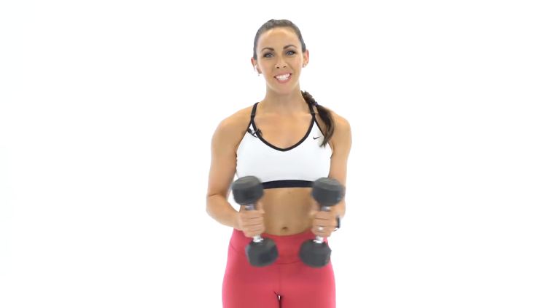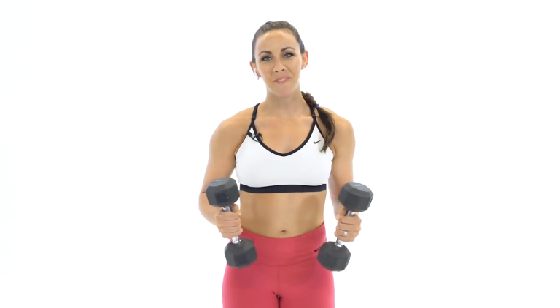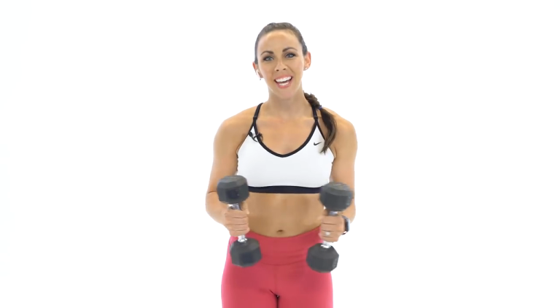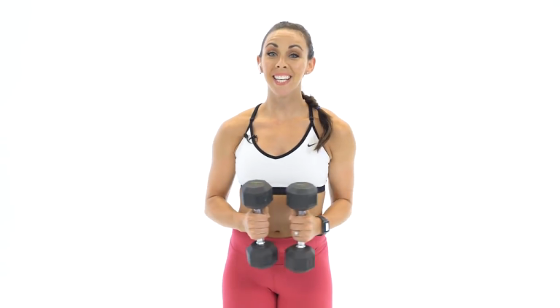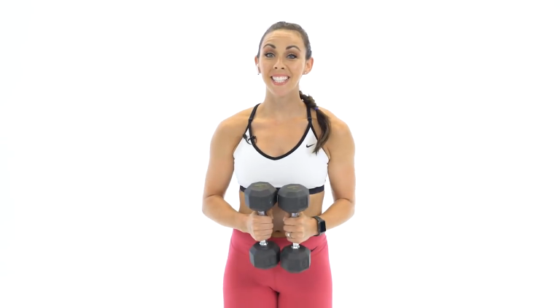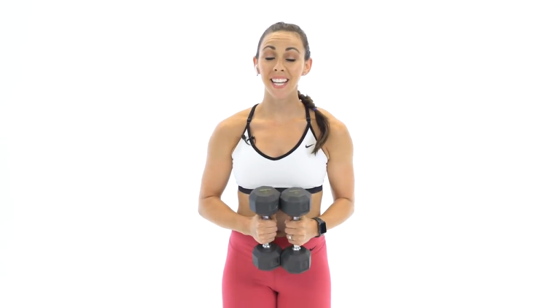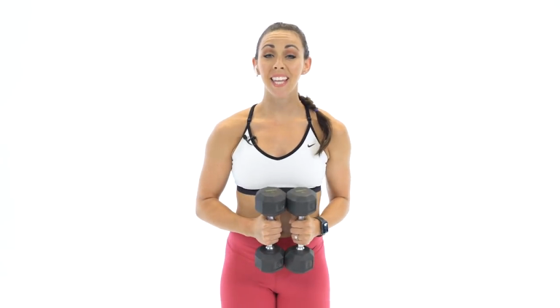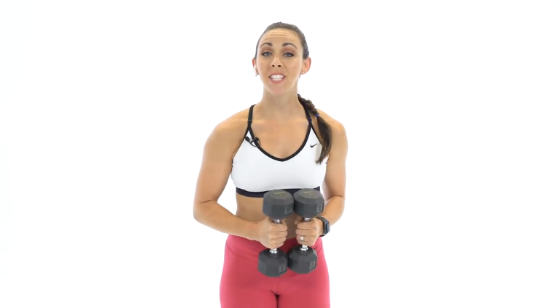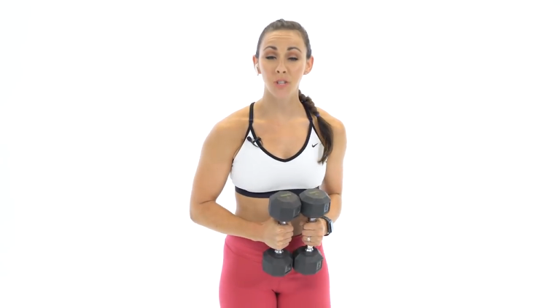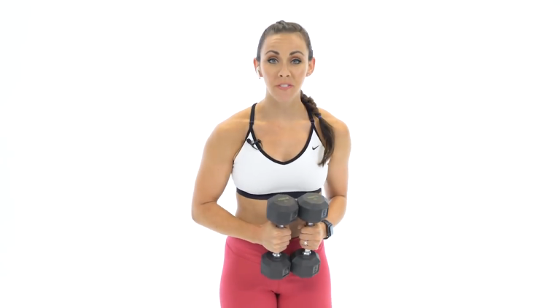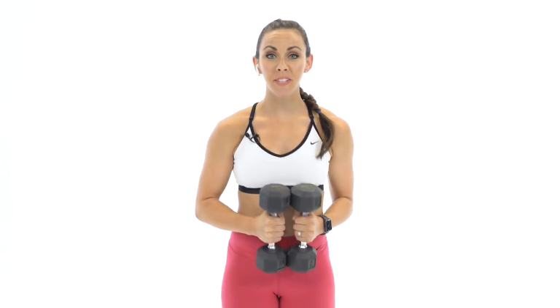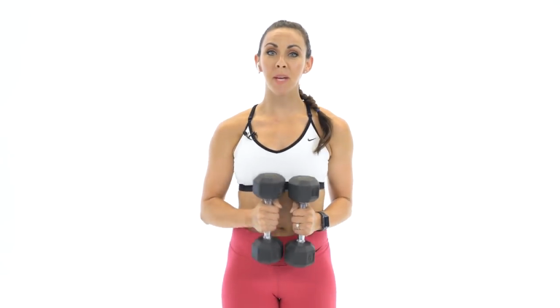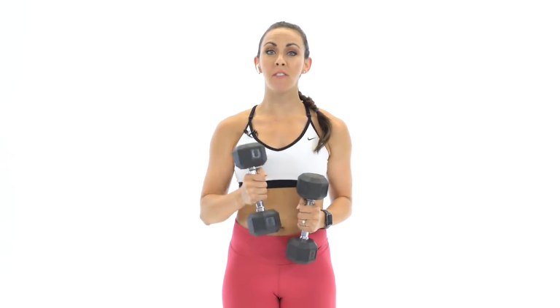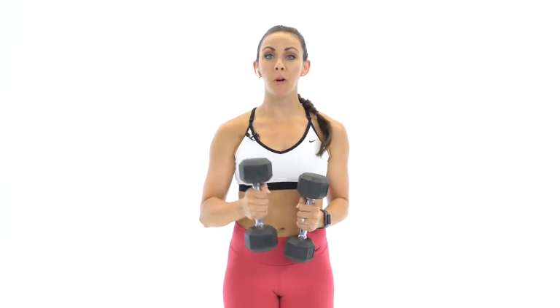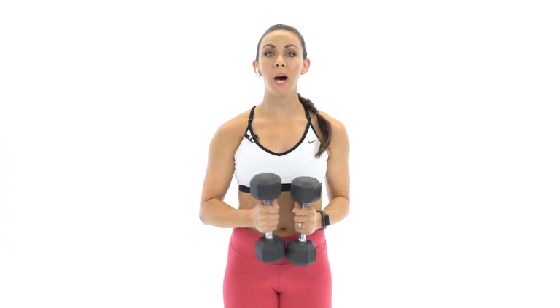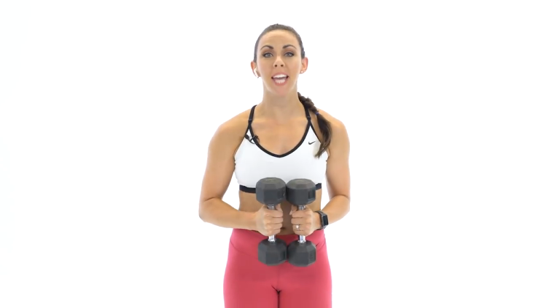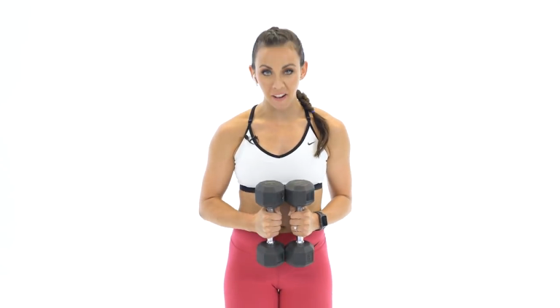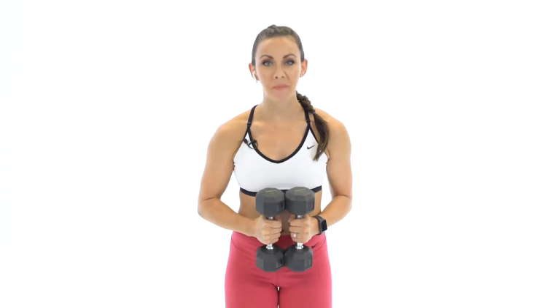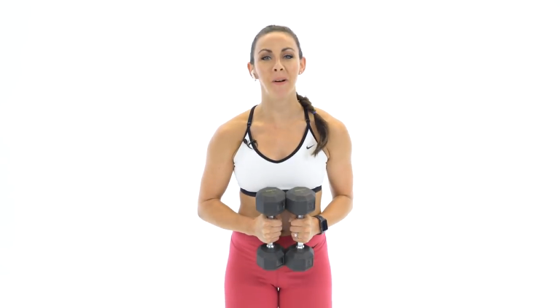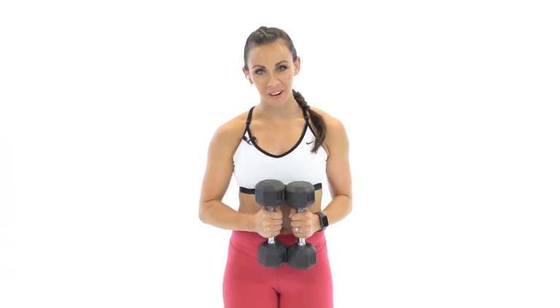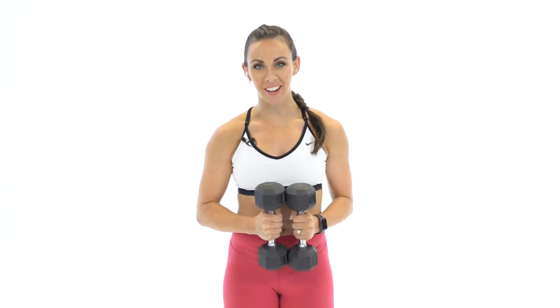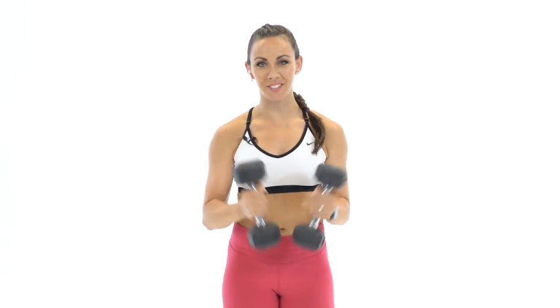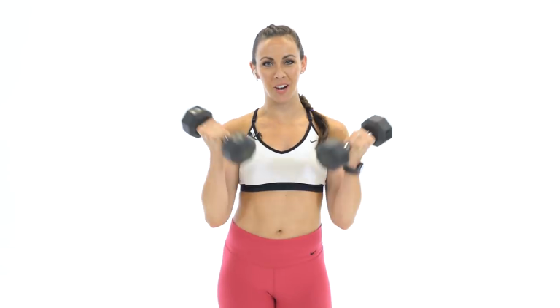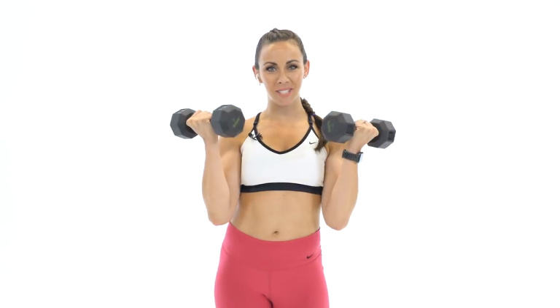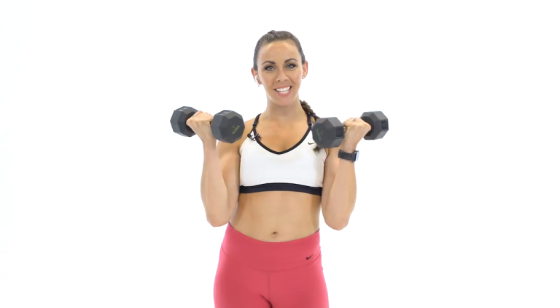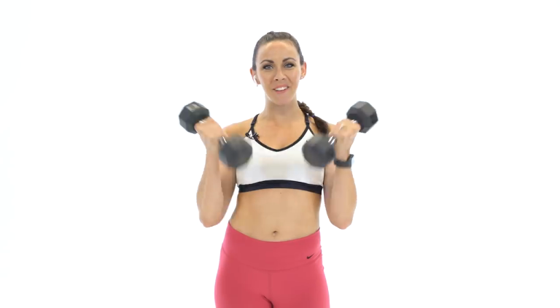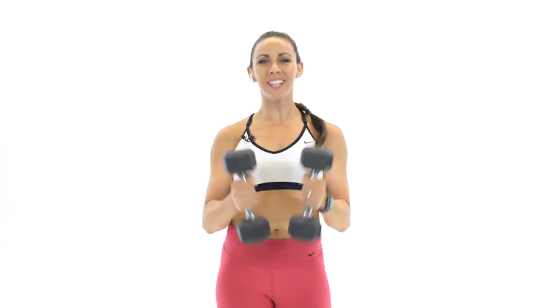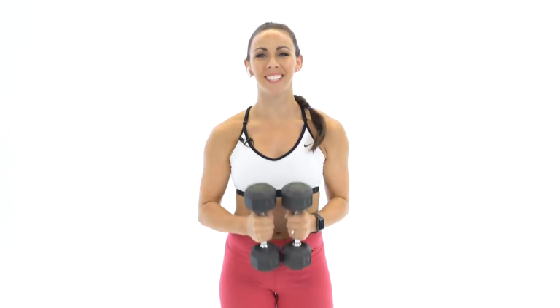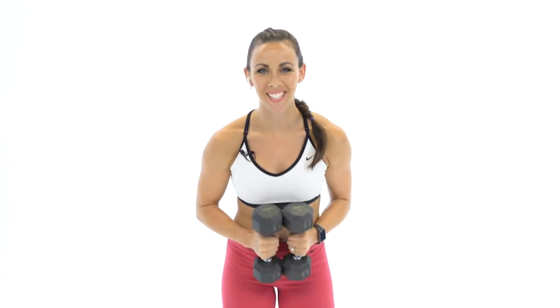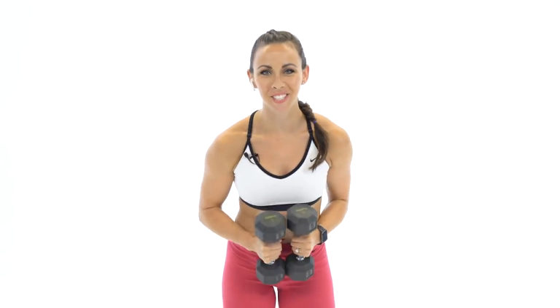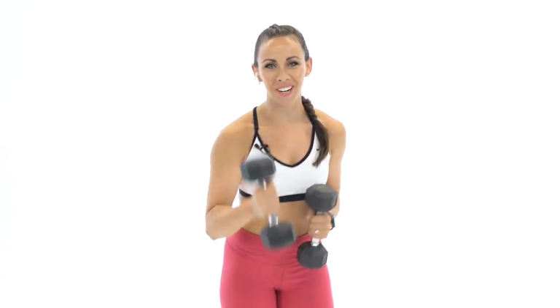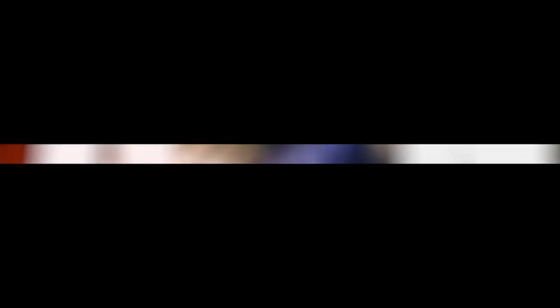What's up guys? It's Sydney and this is your 50-minute full-body alphabet workout. So grab a set of dumbbells and let's get to work.